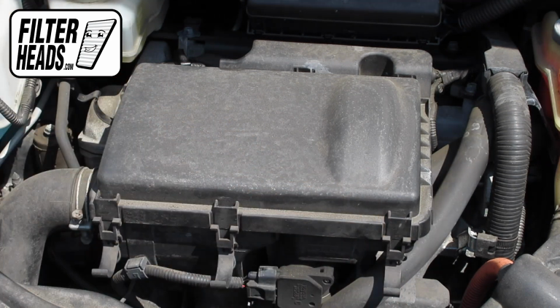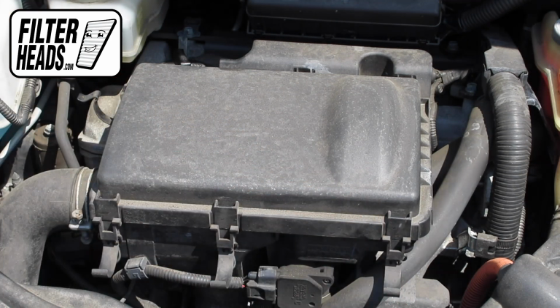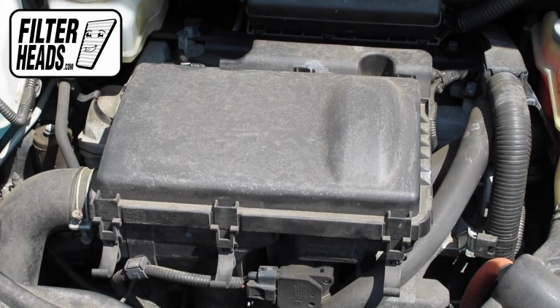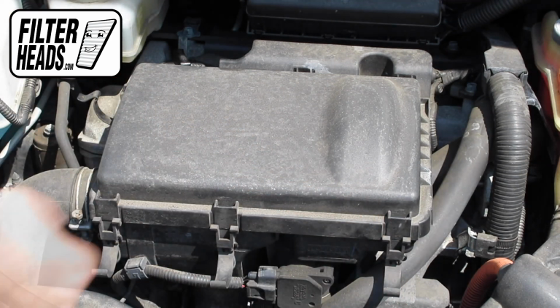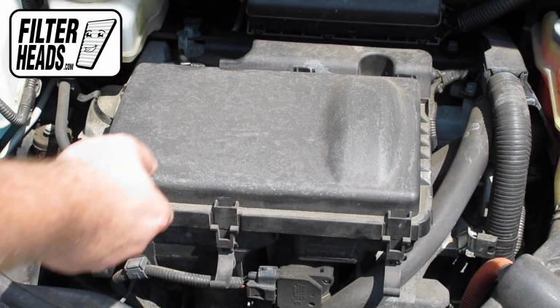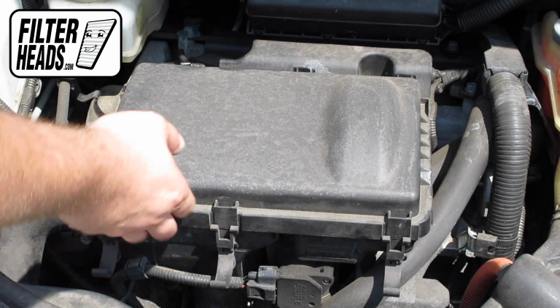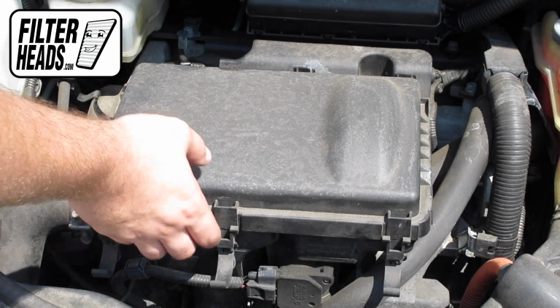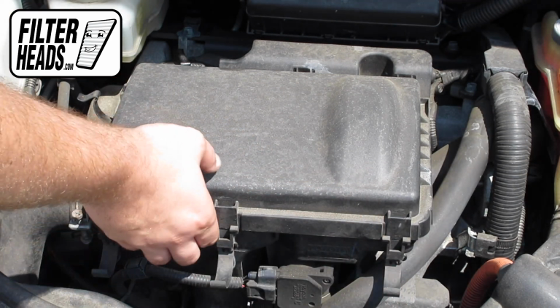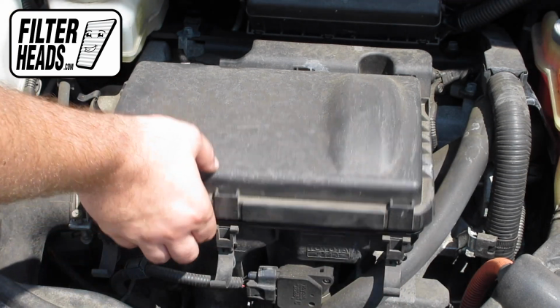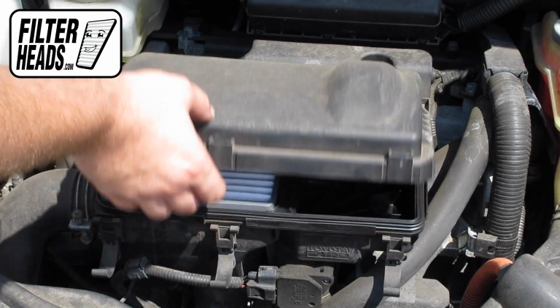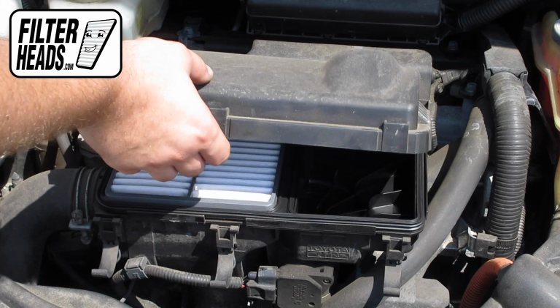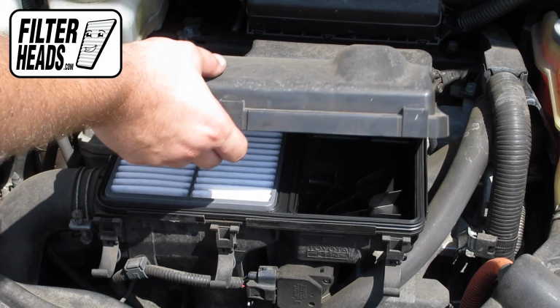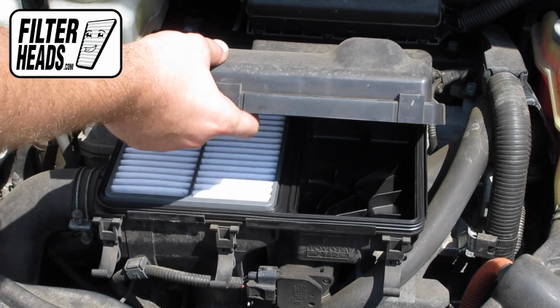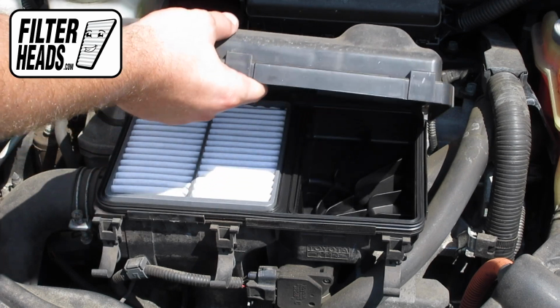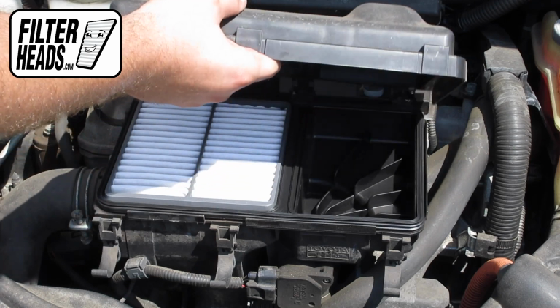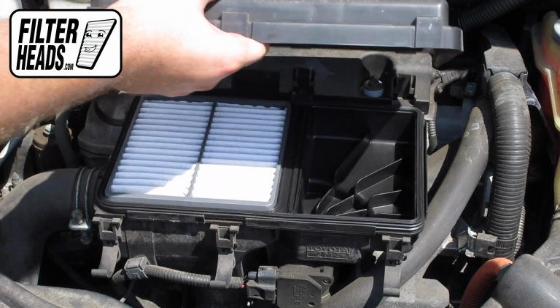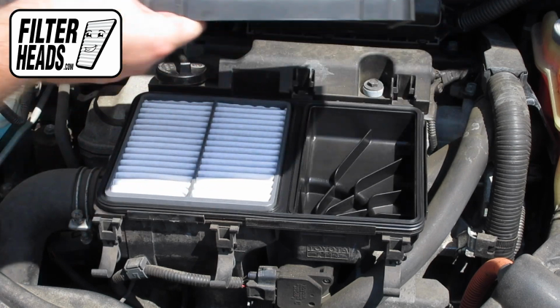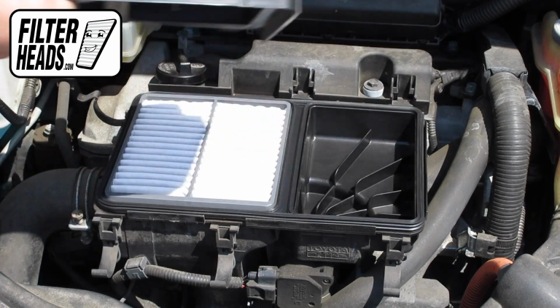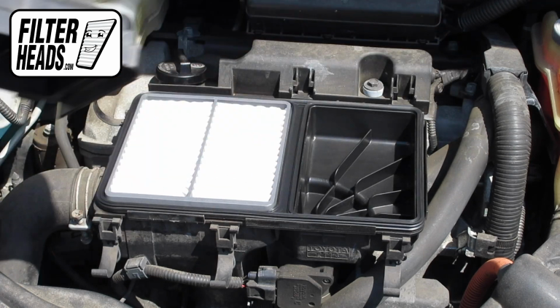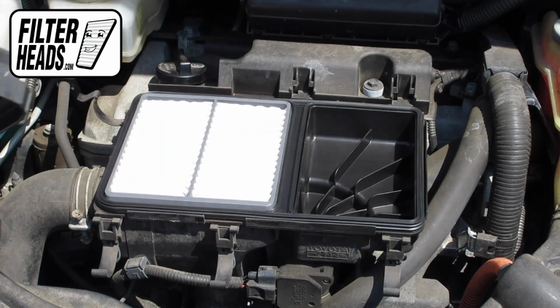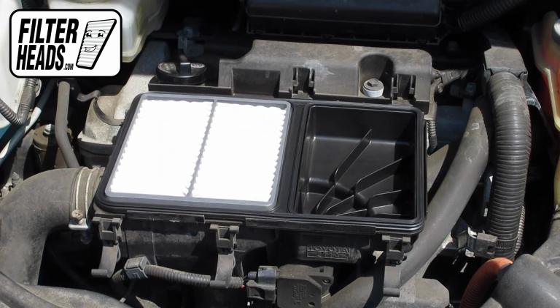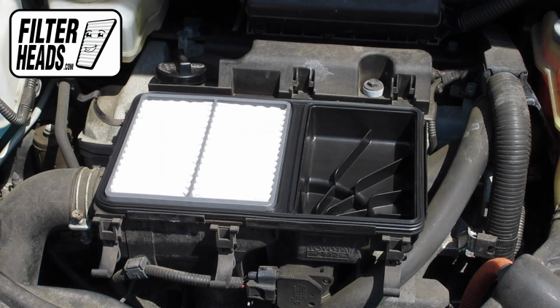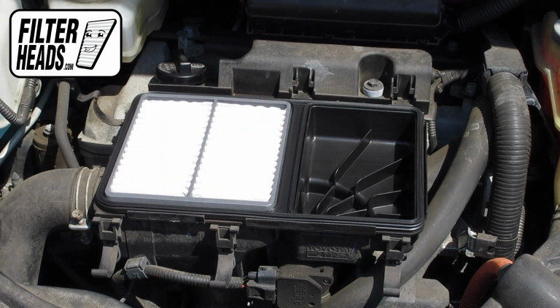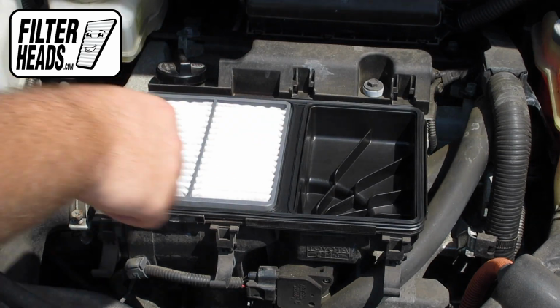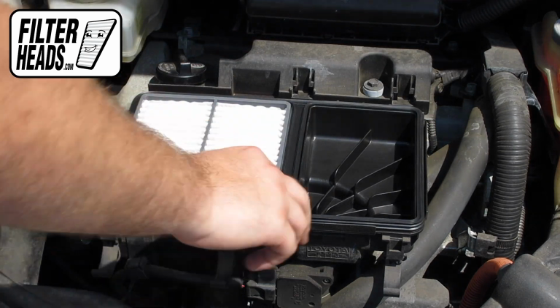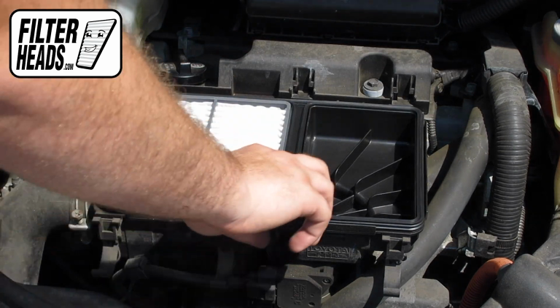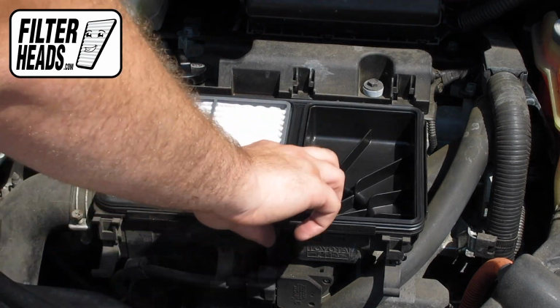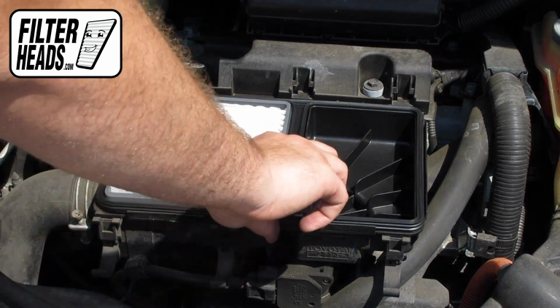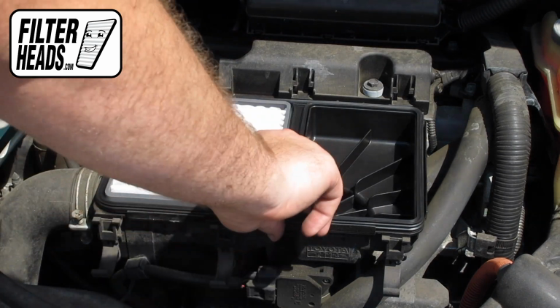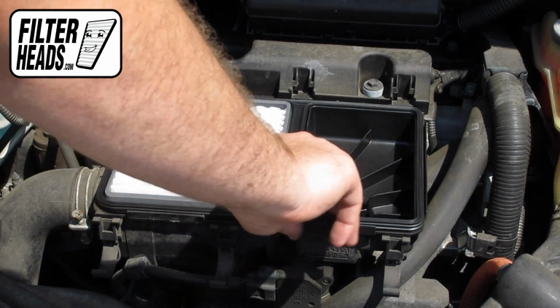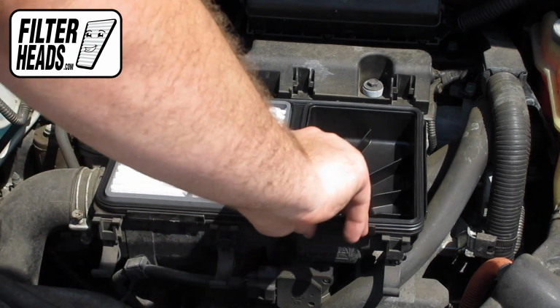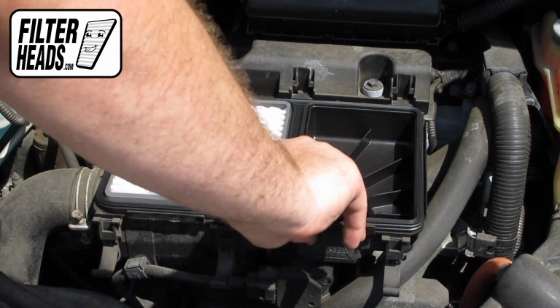Lift the housing and remove the old filter. Remove any debris in the housing.